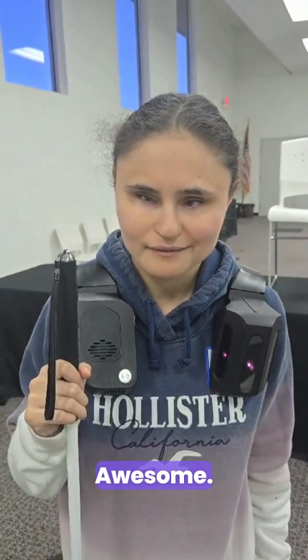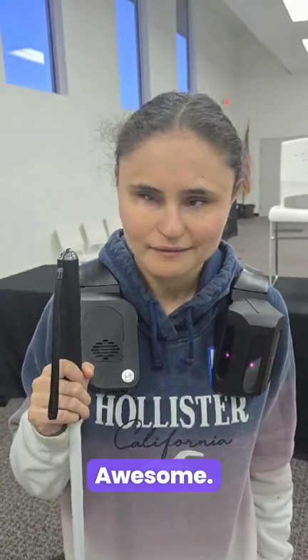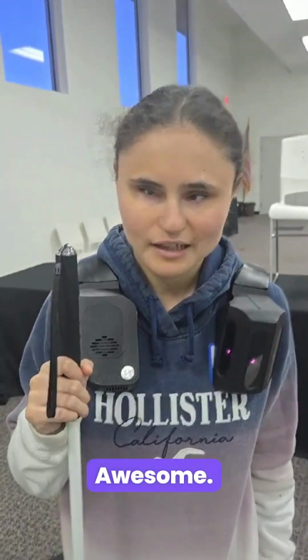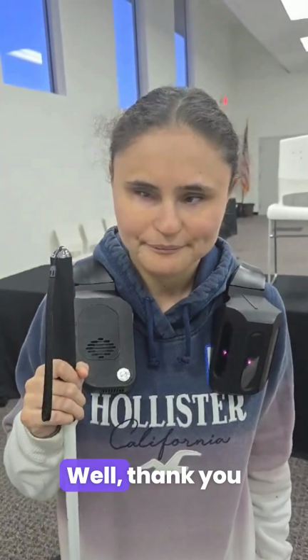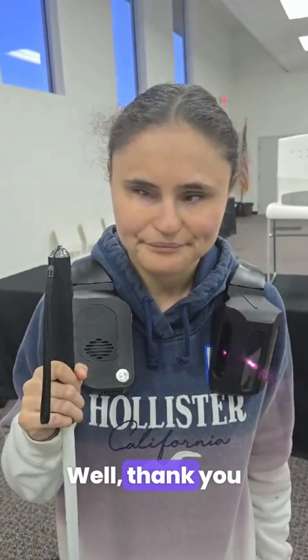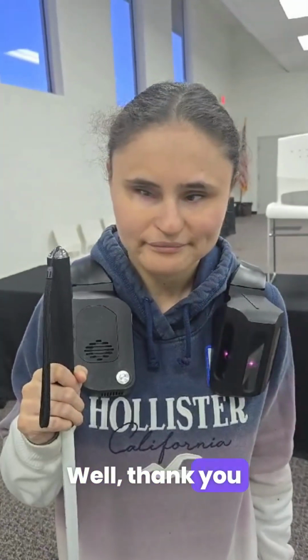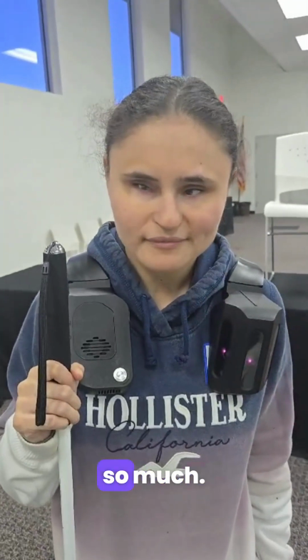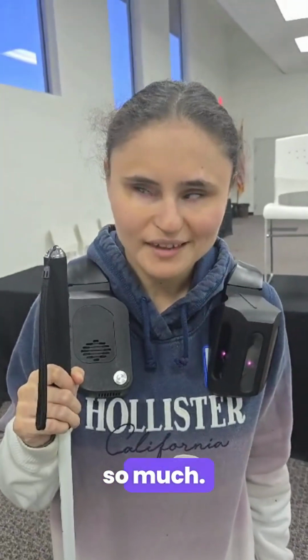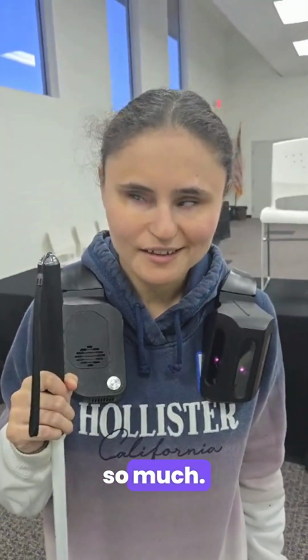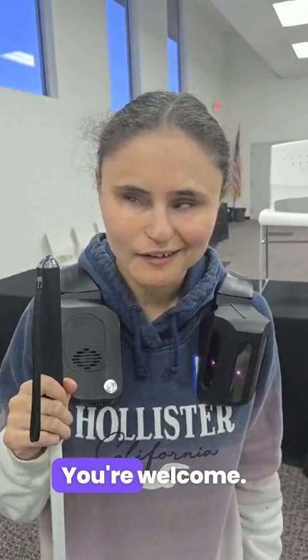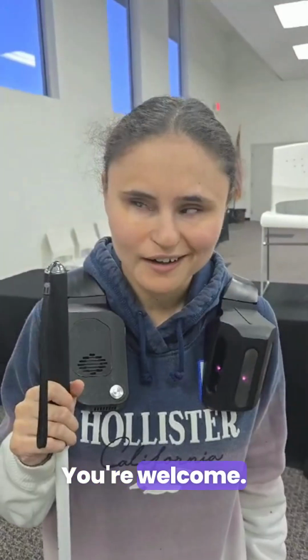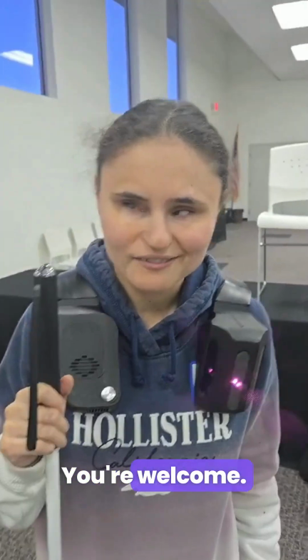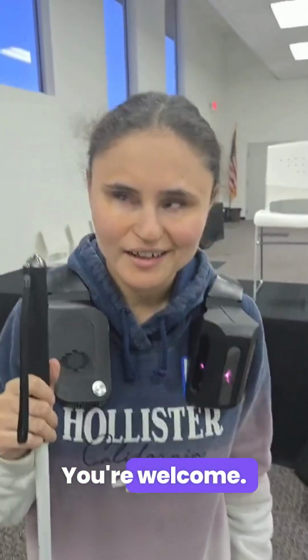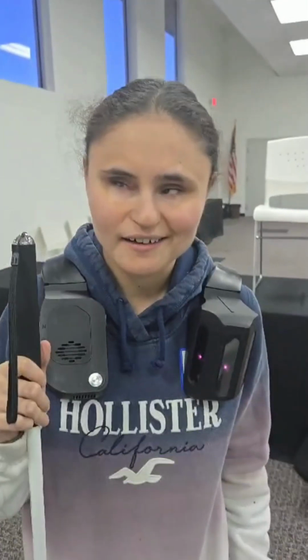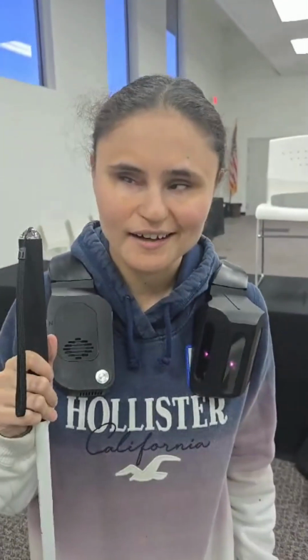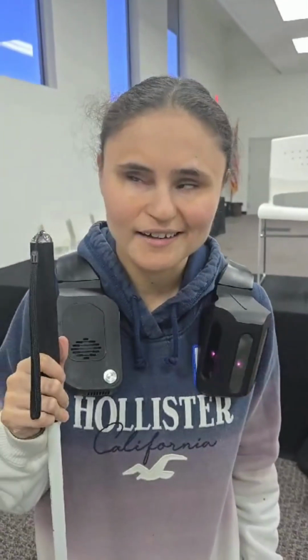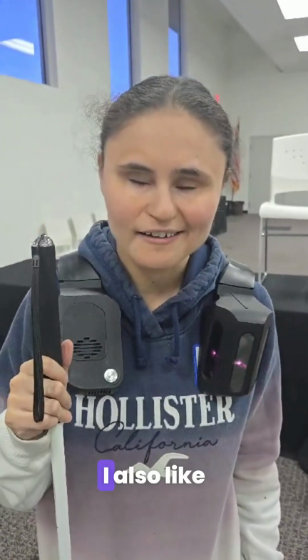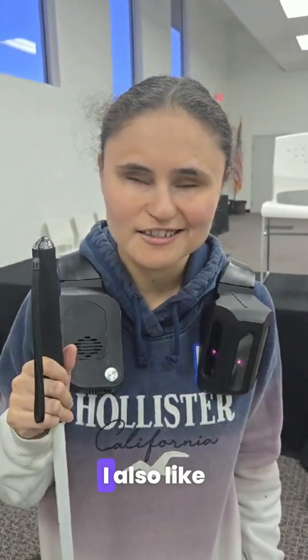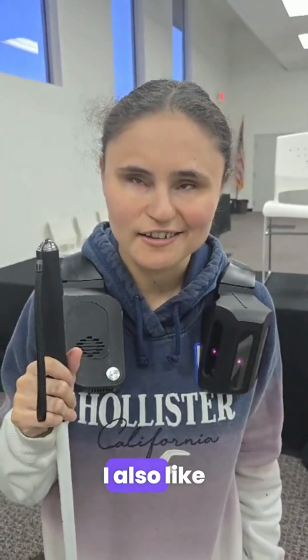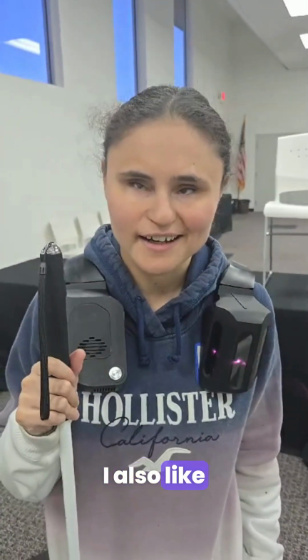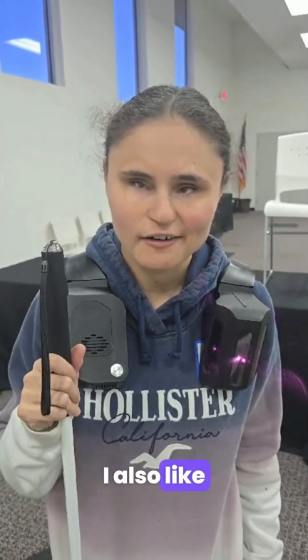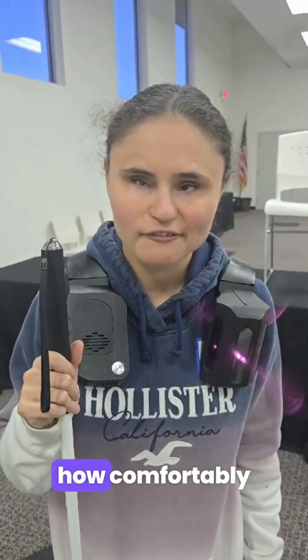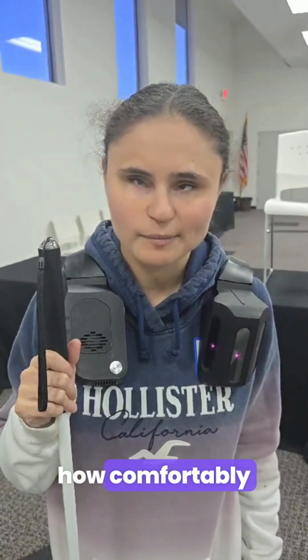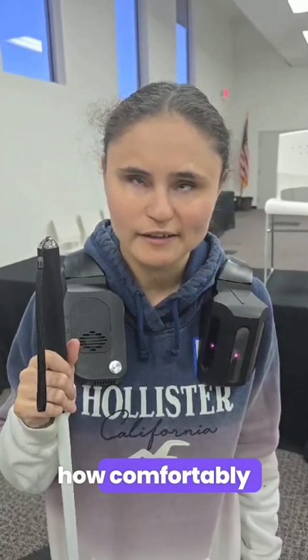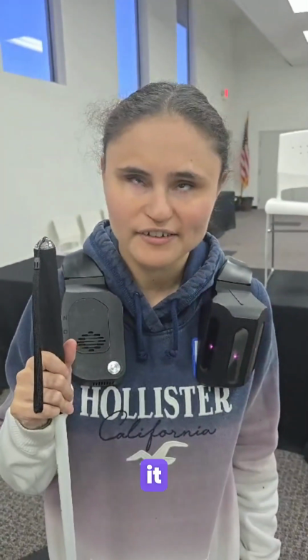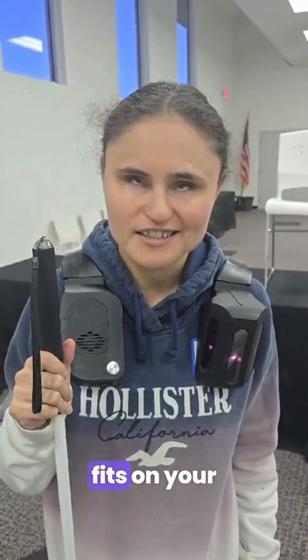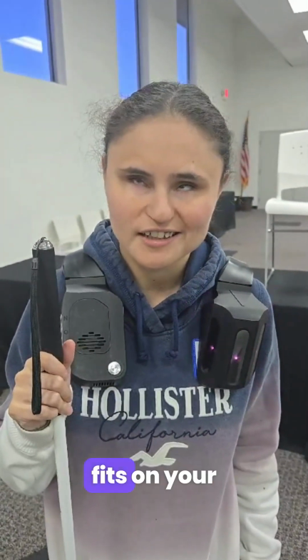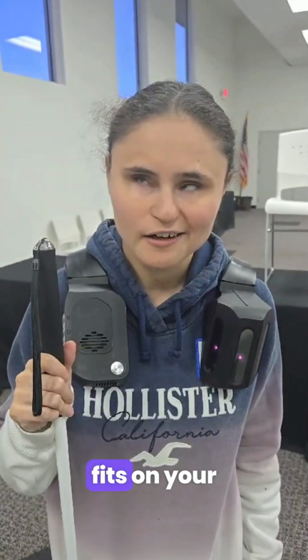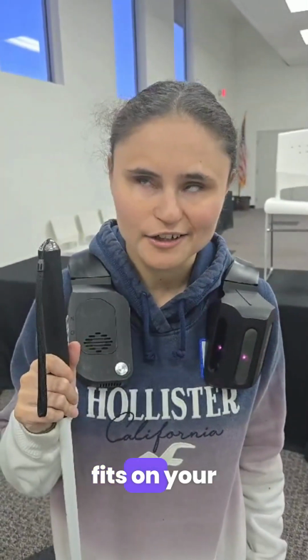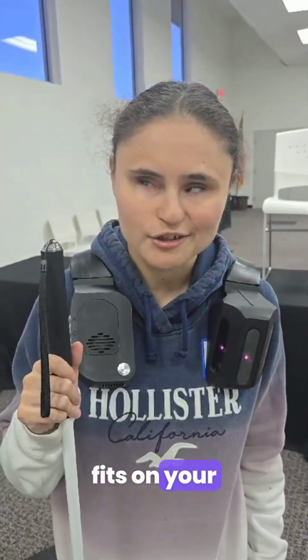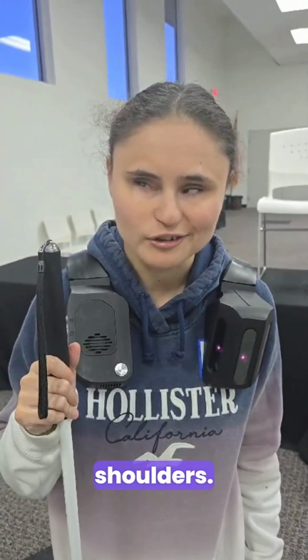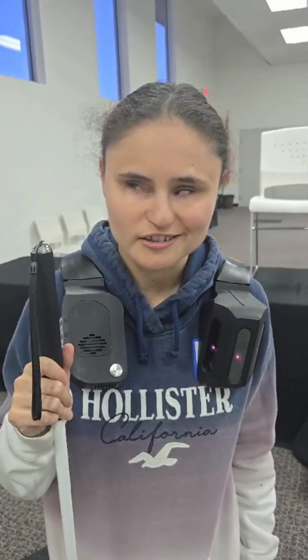Awesome. Well, thank you so much. You're welcome. I also like how comfortable it fits on your shoulders.